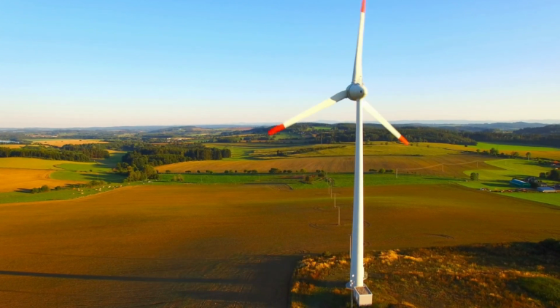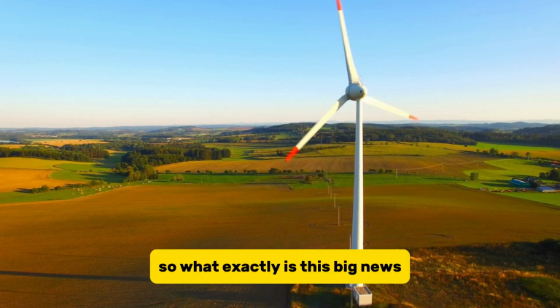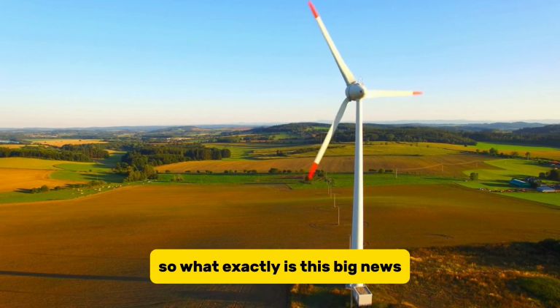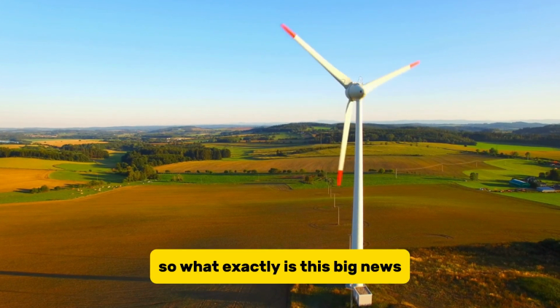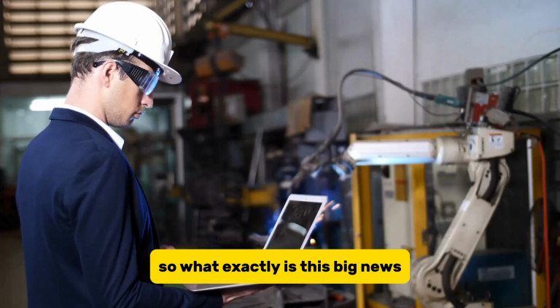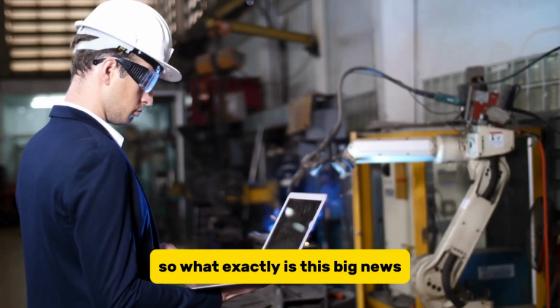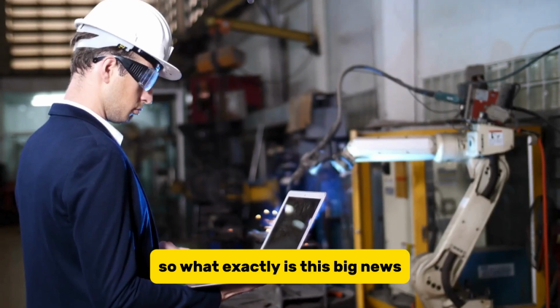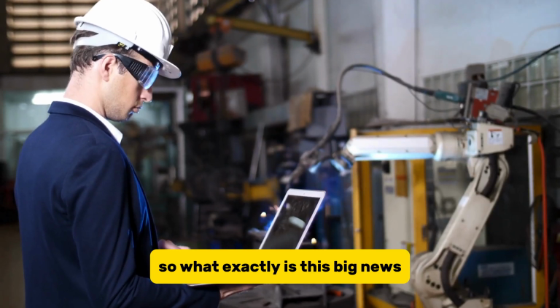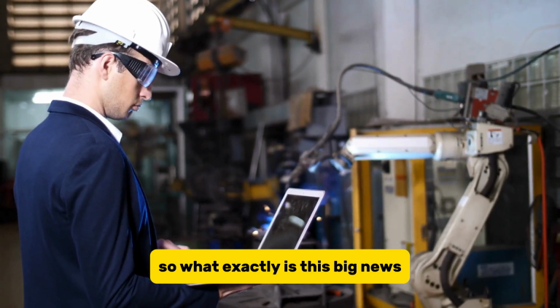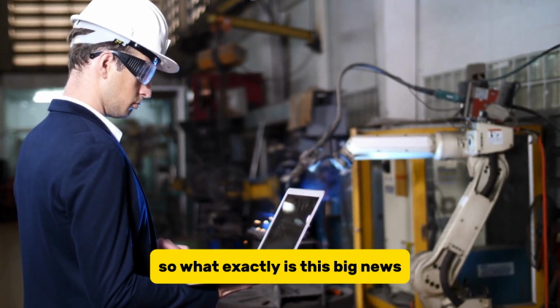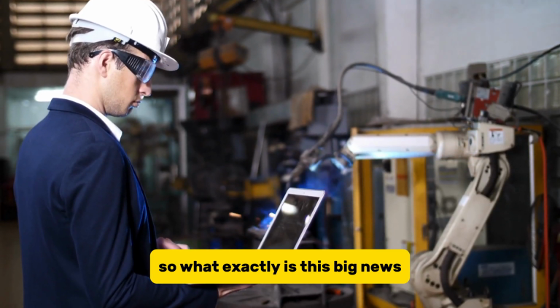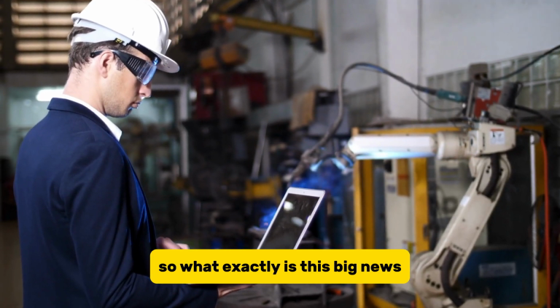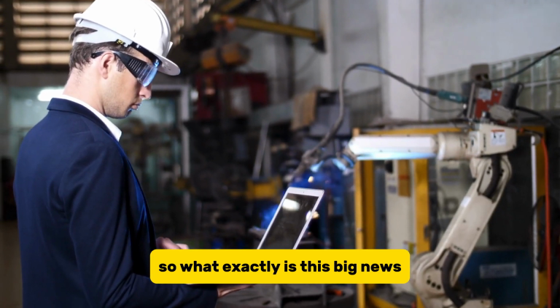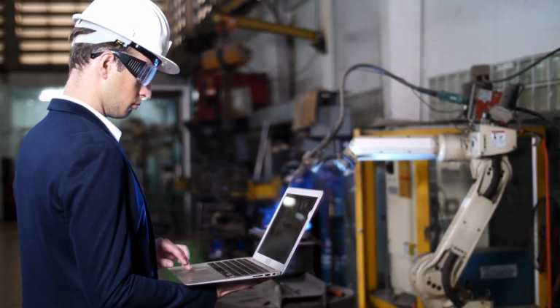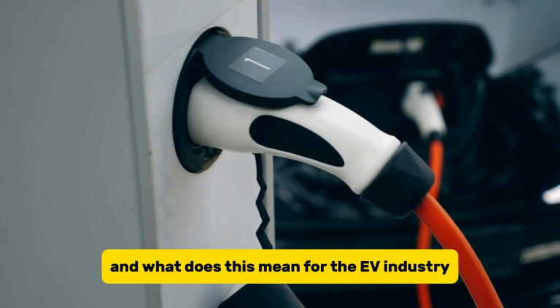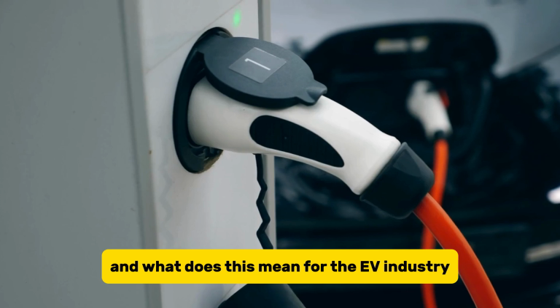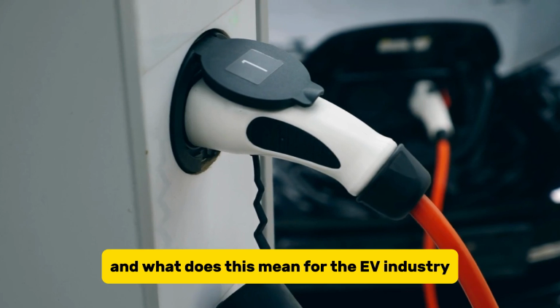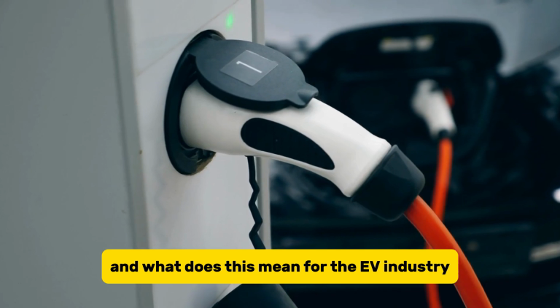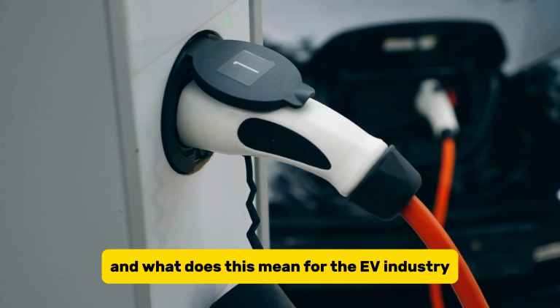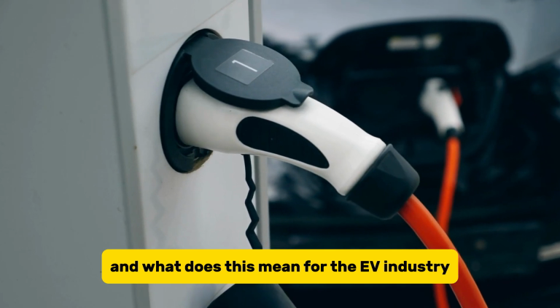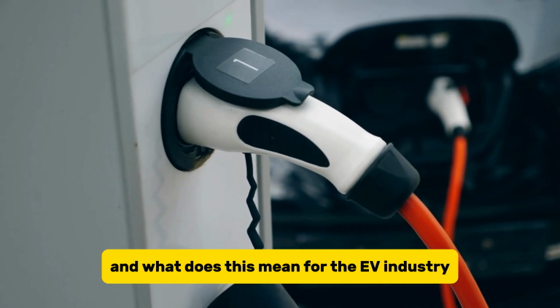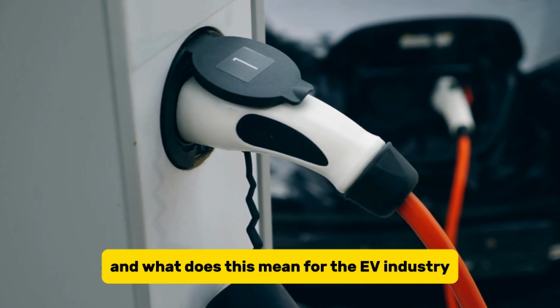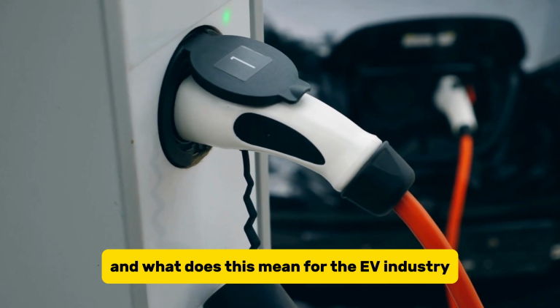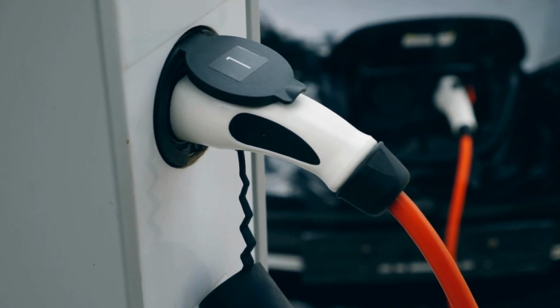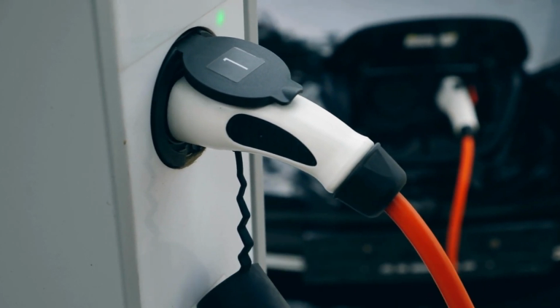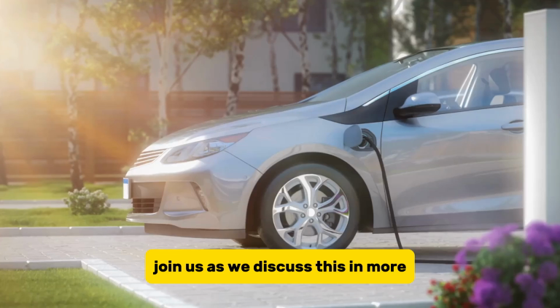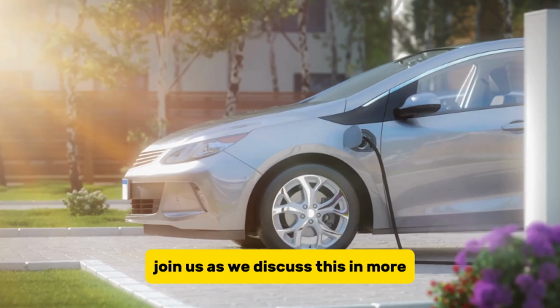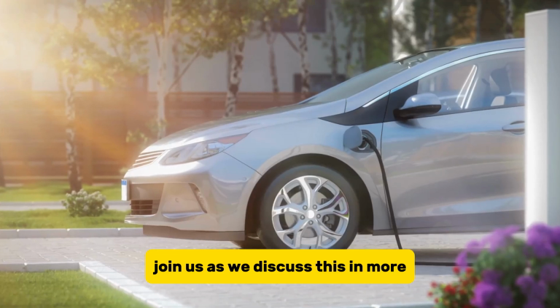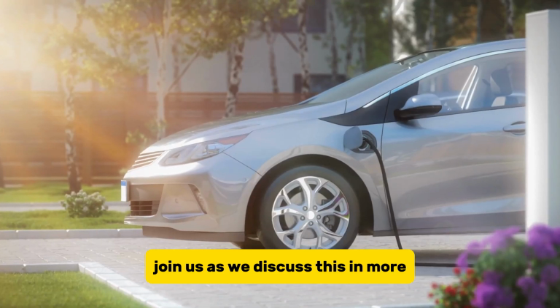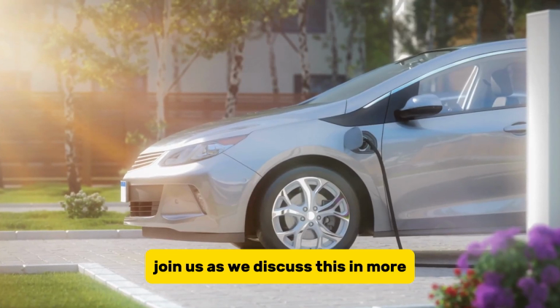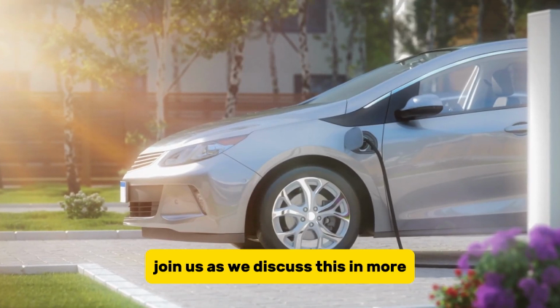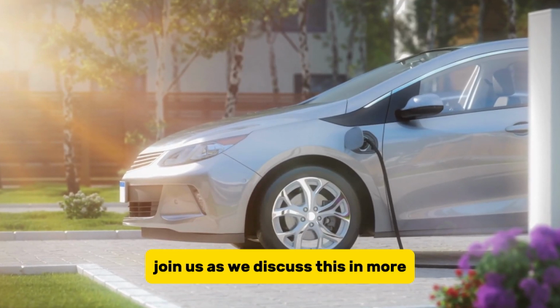So, what exactly is this big news? And what does this mean for the EV industry? Join us as we discuss this and more.